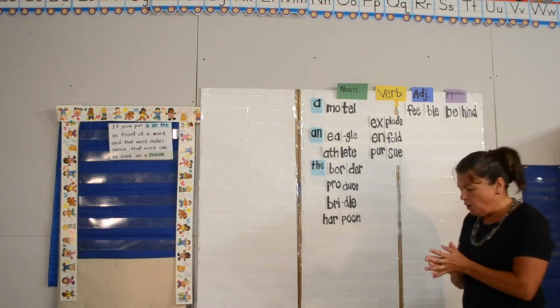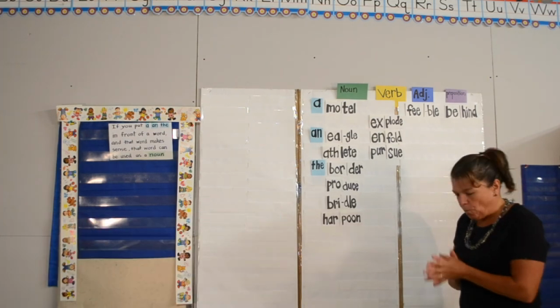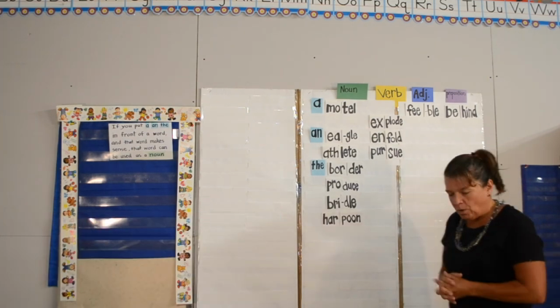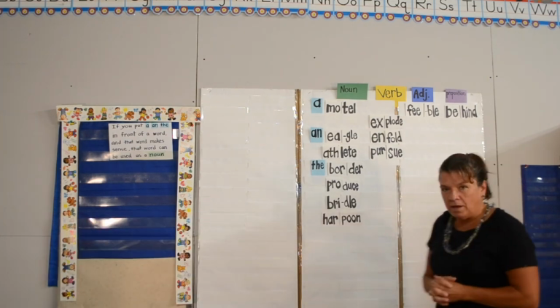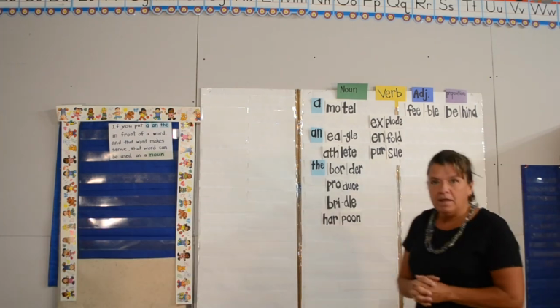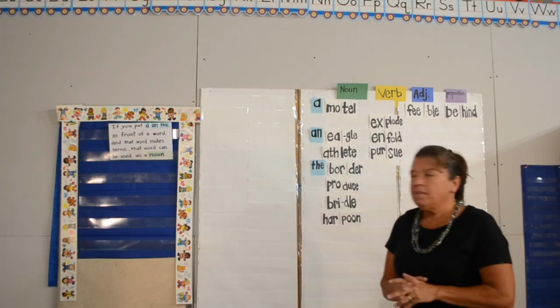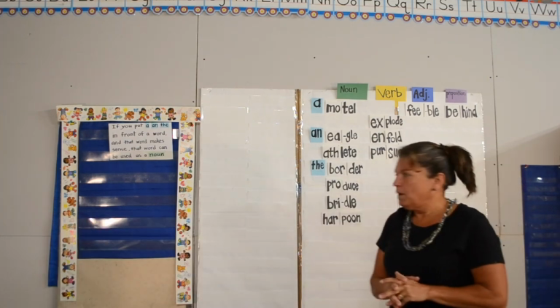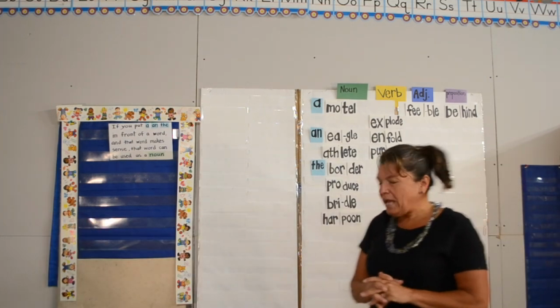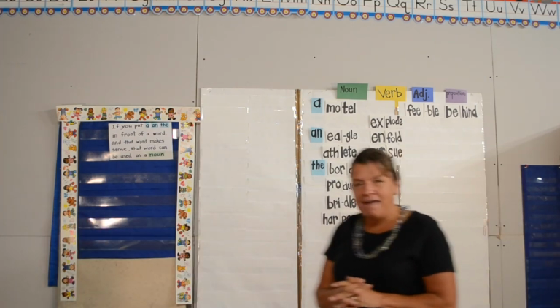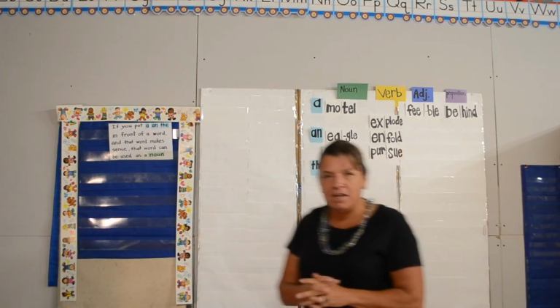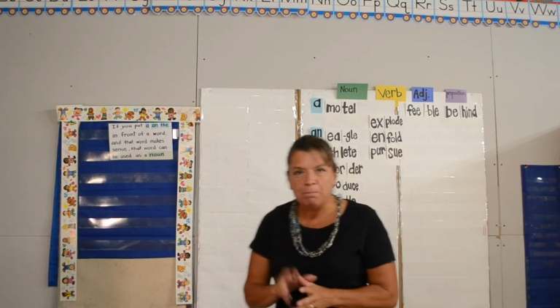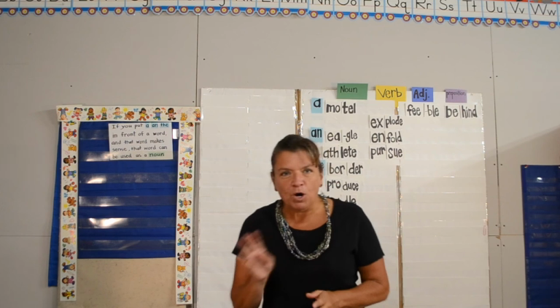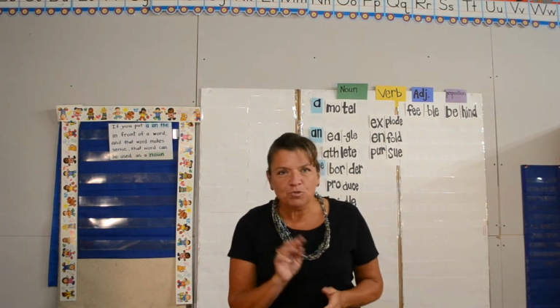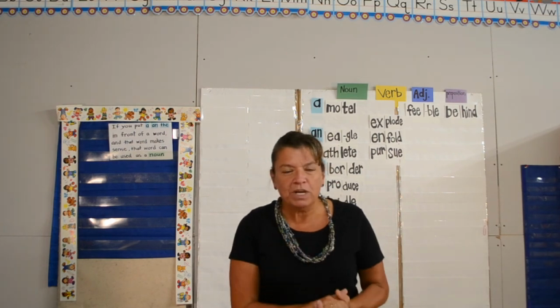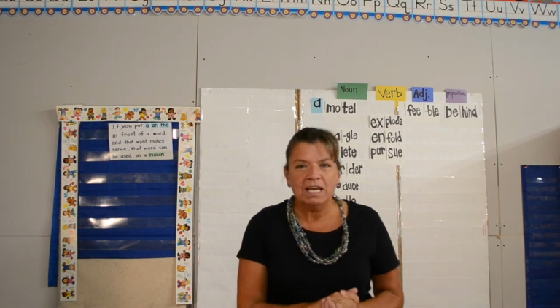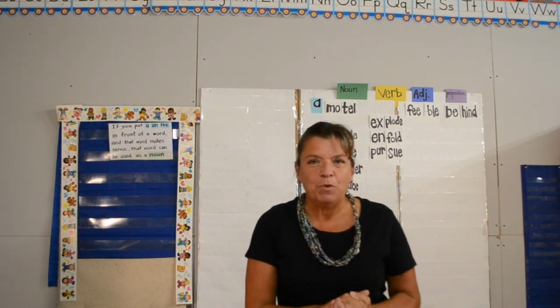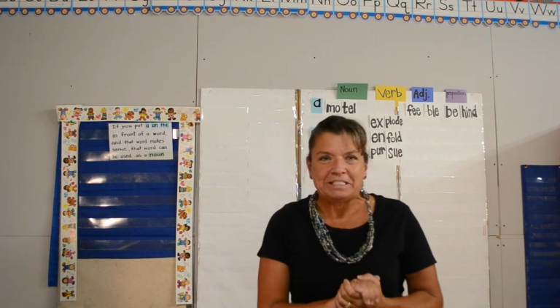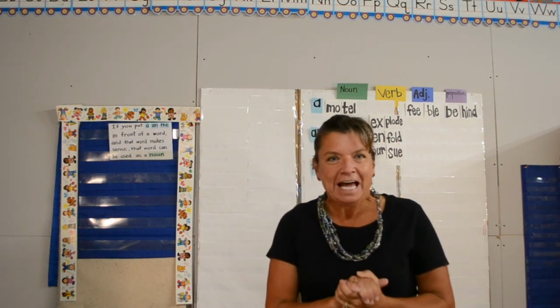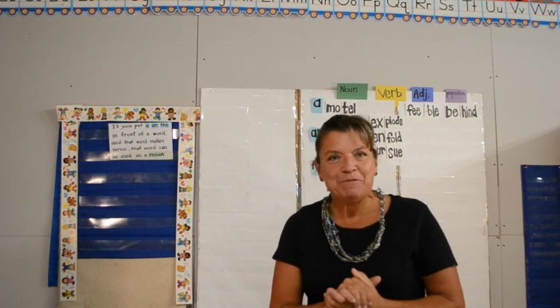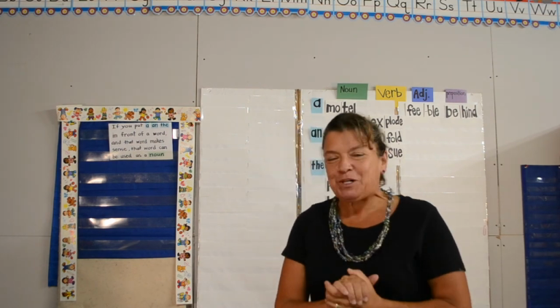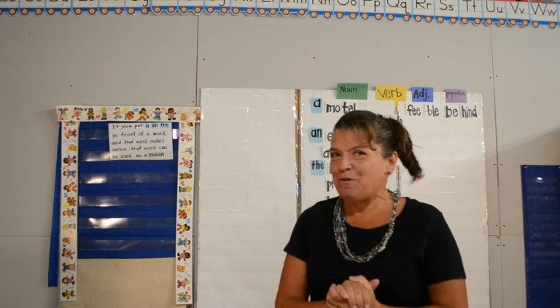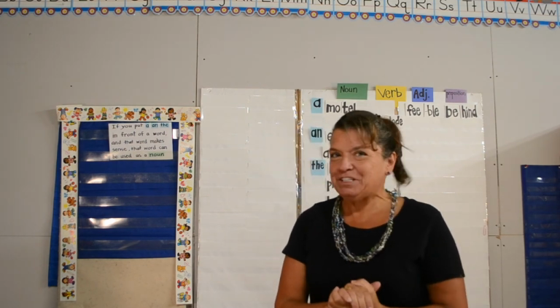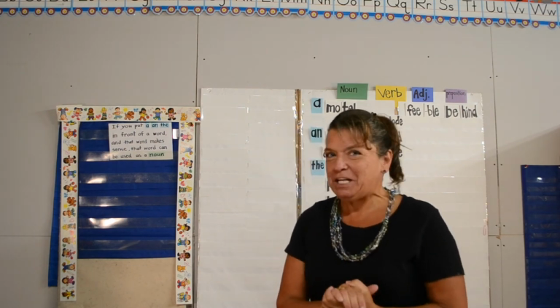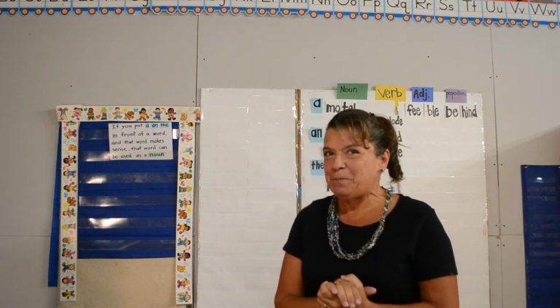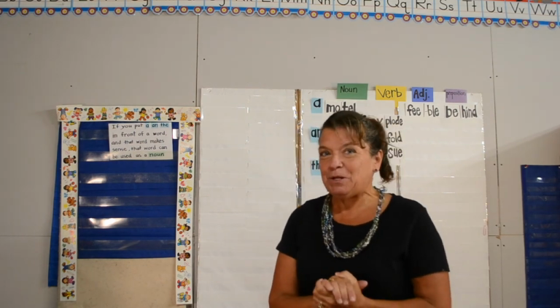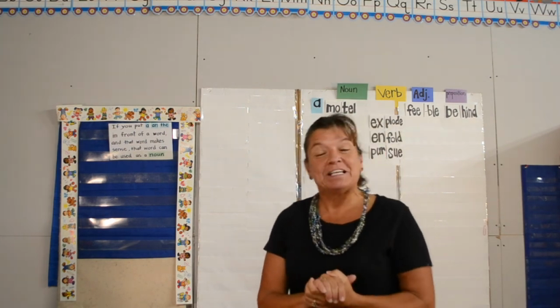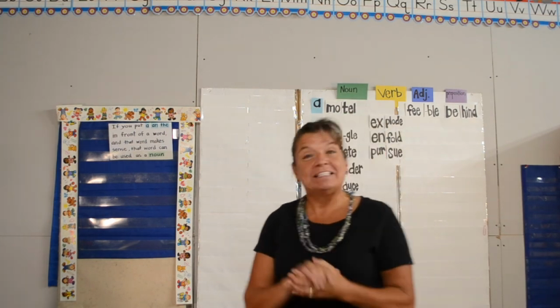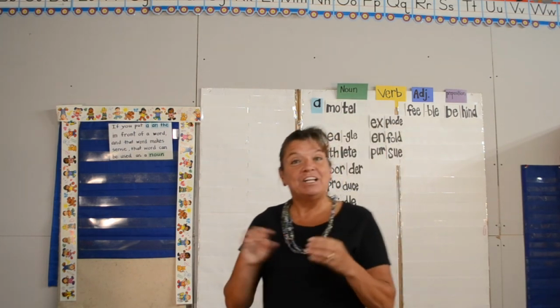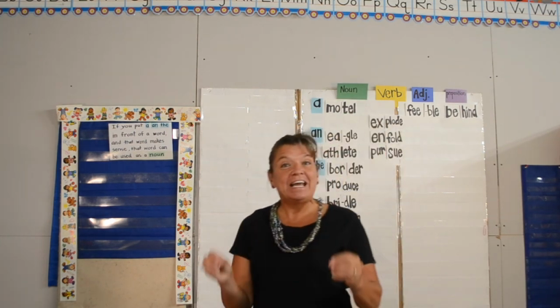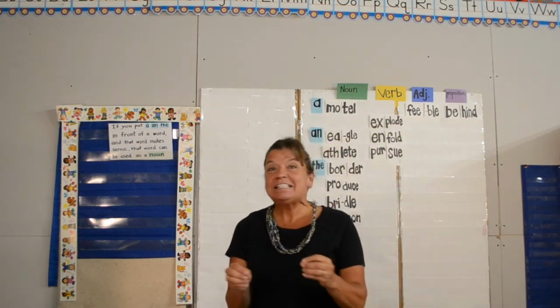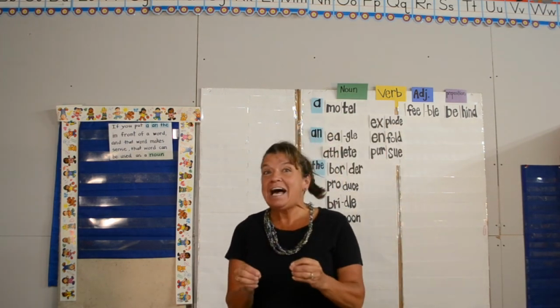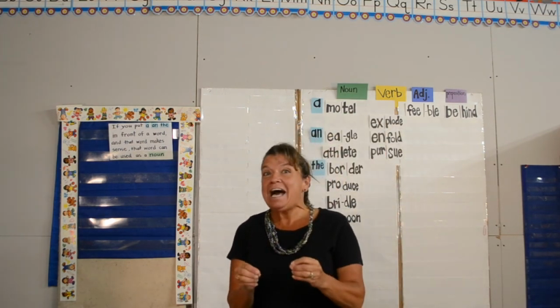So there we have it — part 3. We're done with Clover Syllables. Until next time, have a great day.